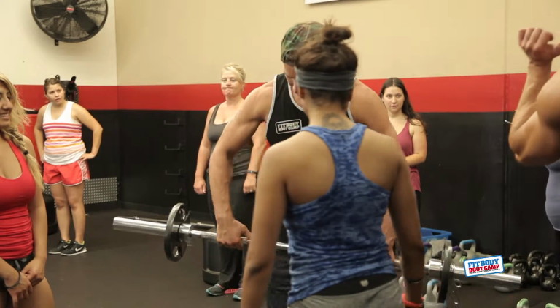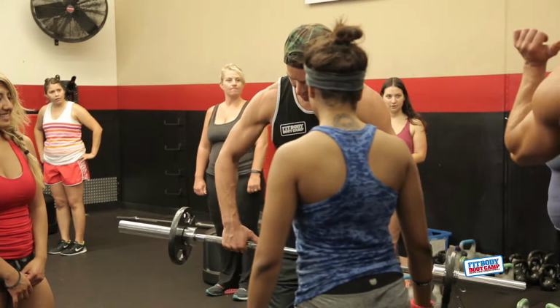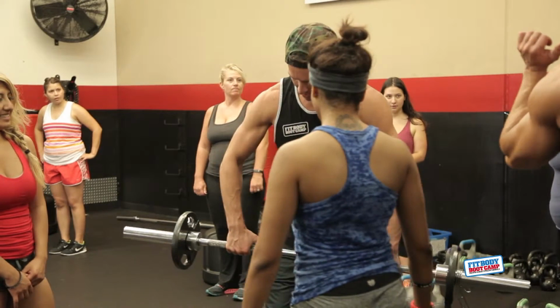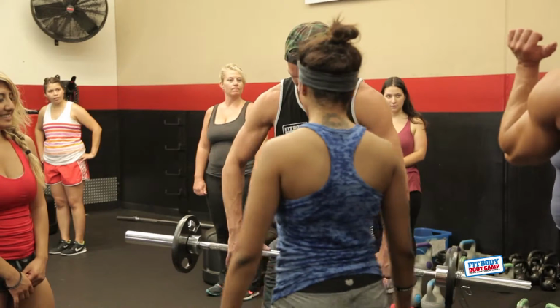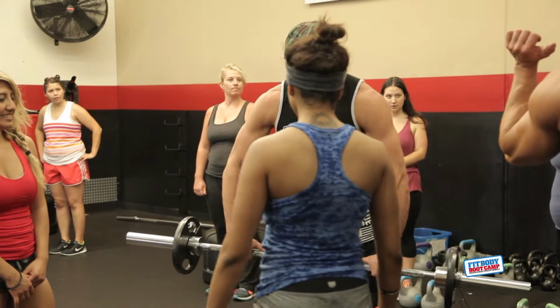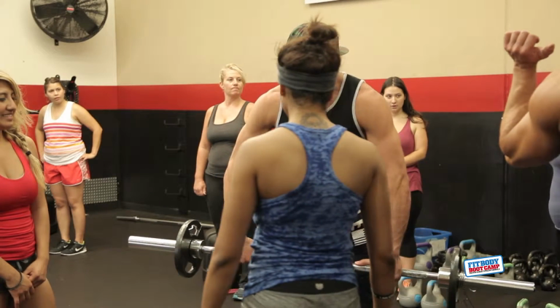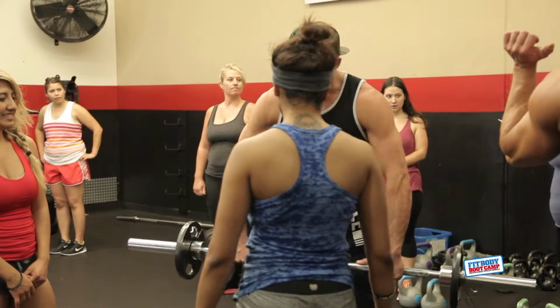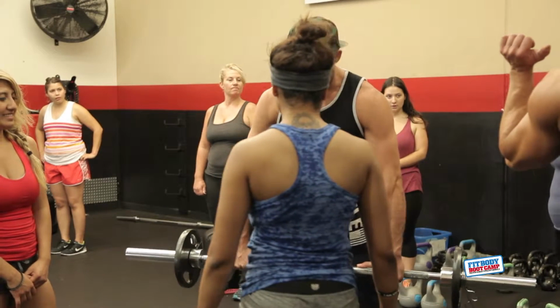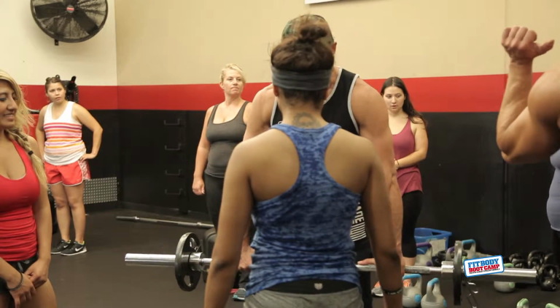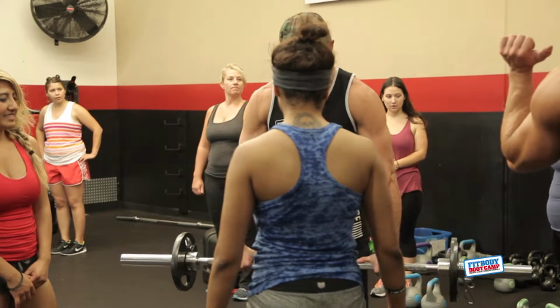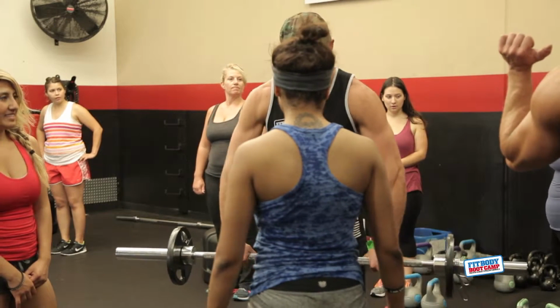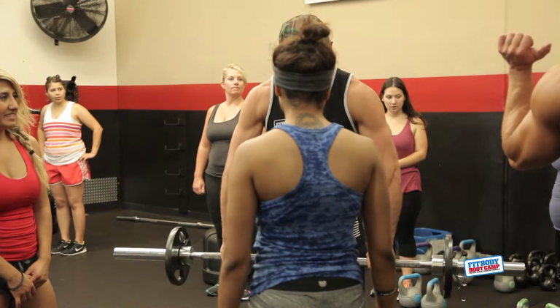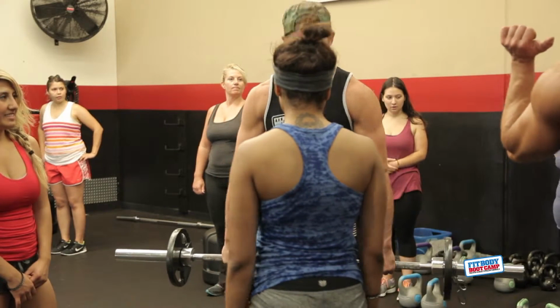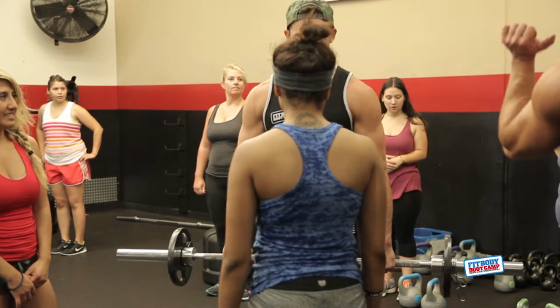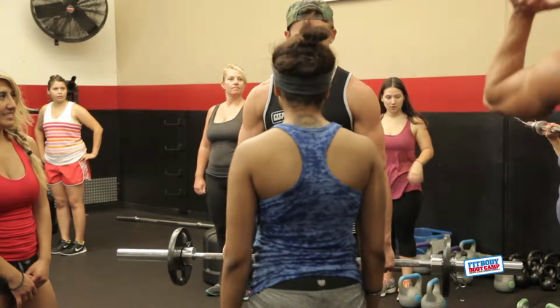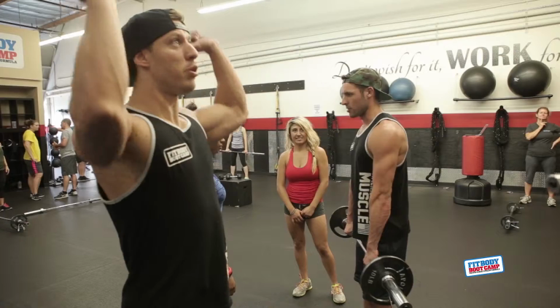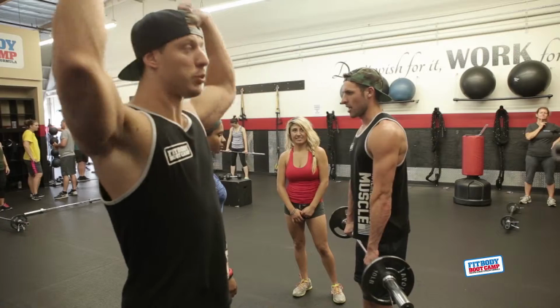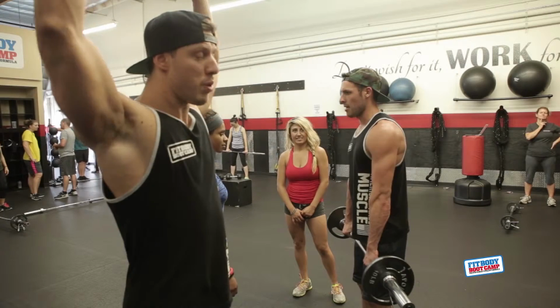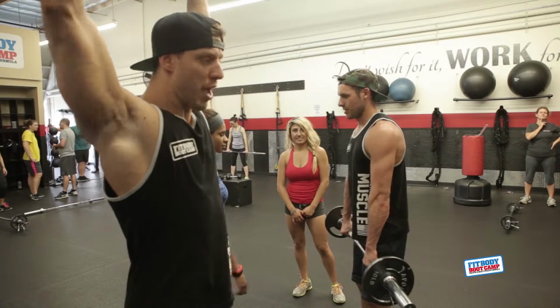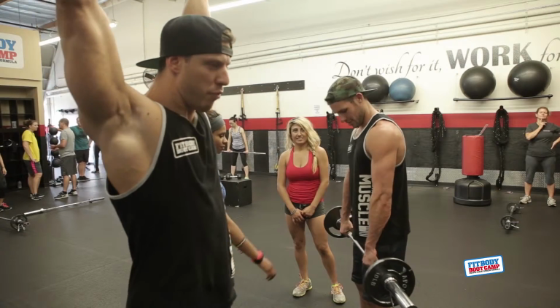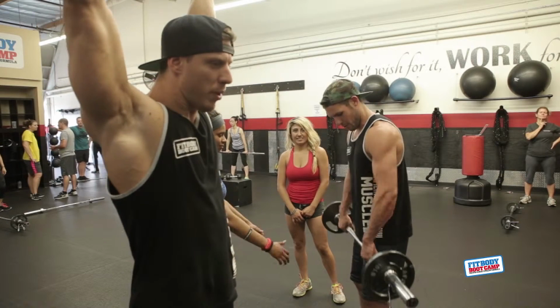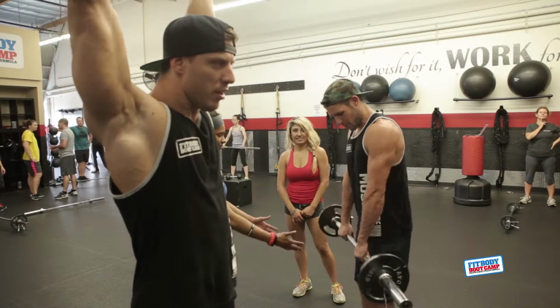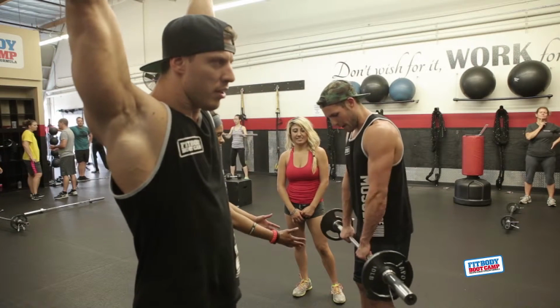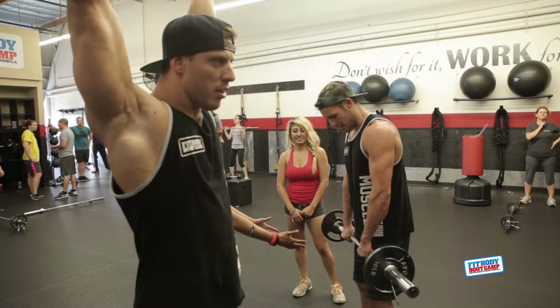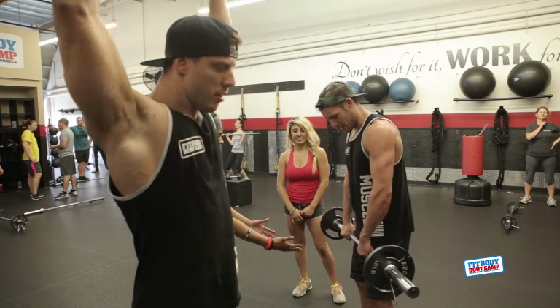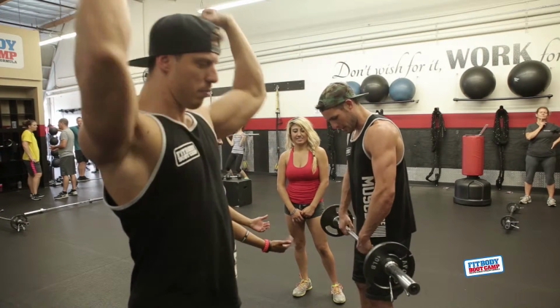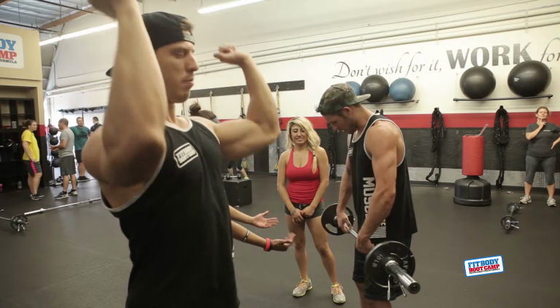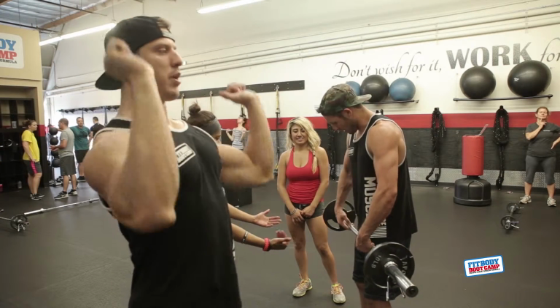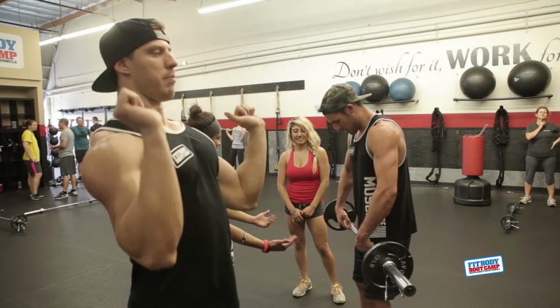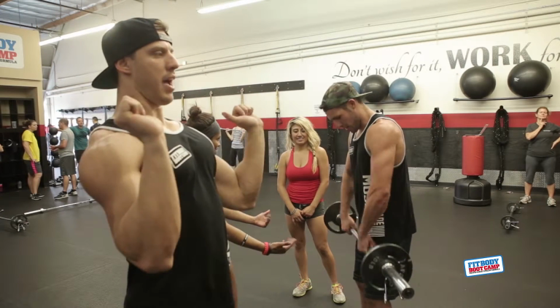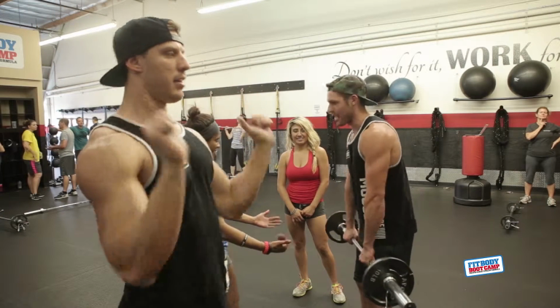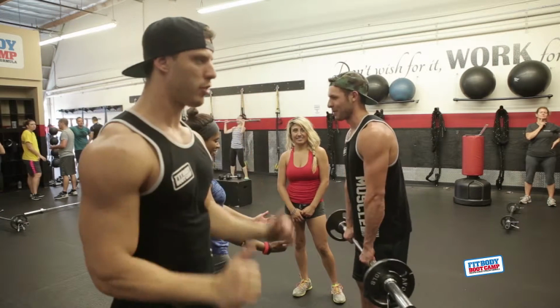Just shoulder width. Shoulder width — right there. Shoulder width. Perfect.